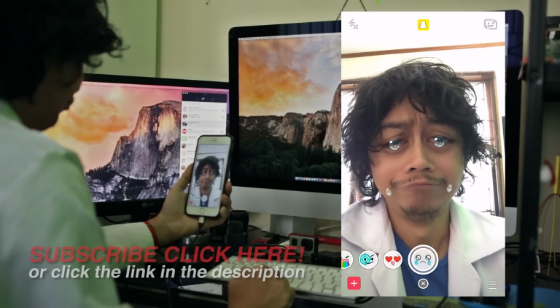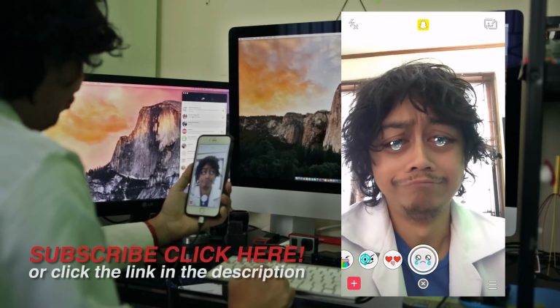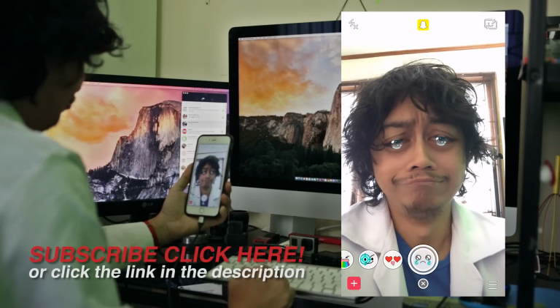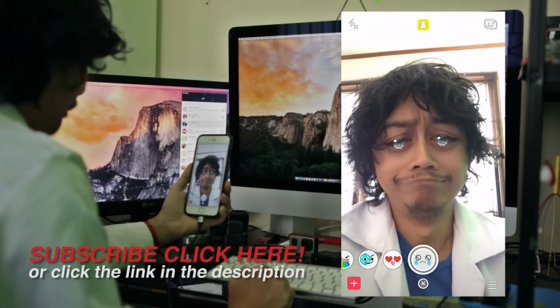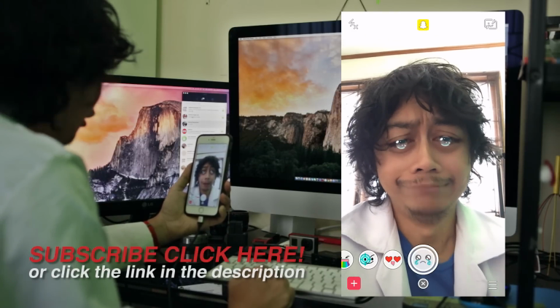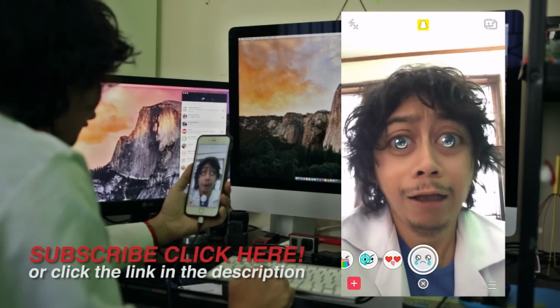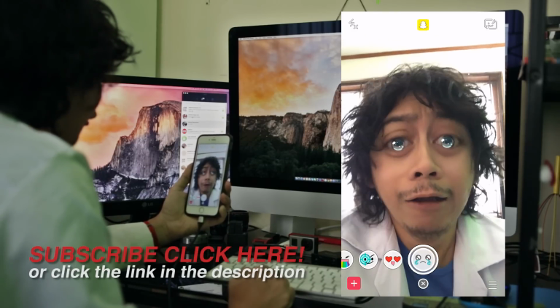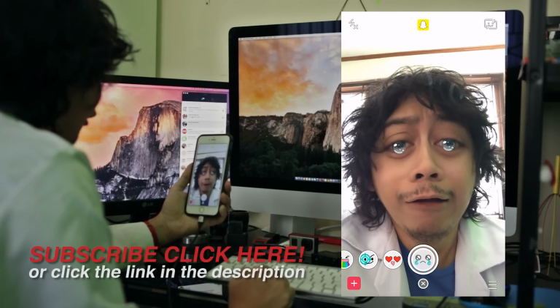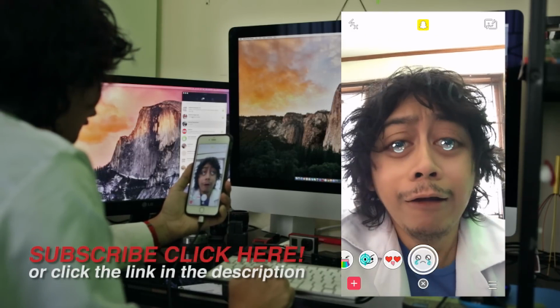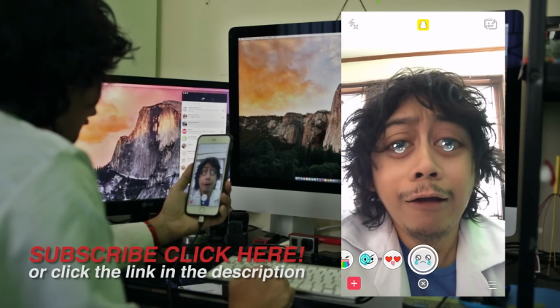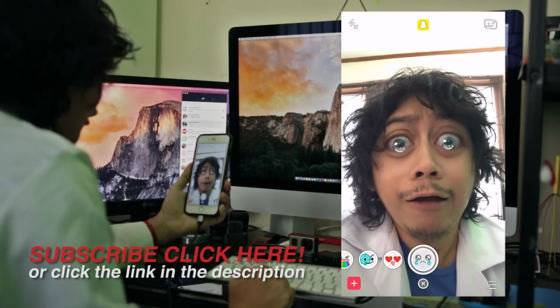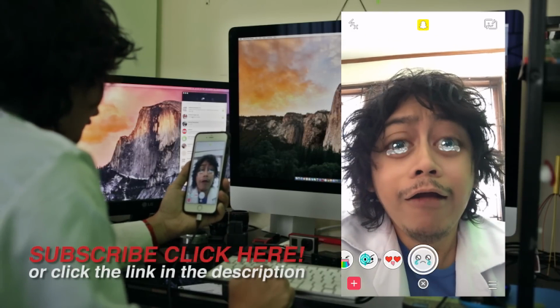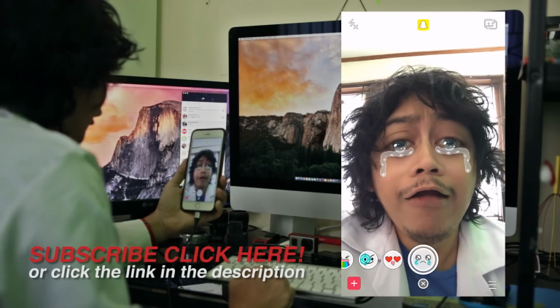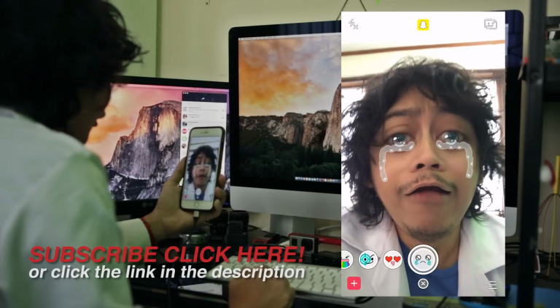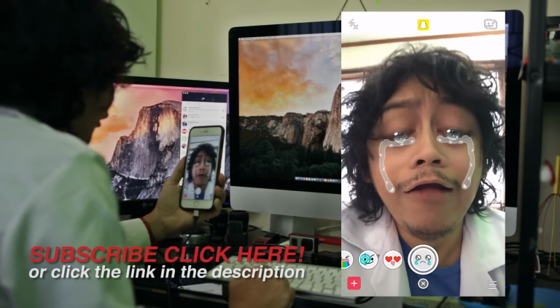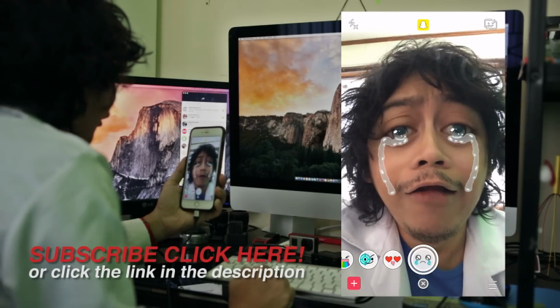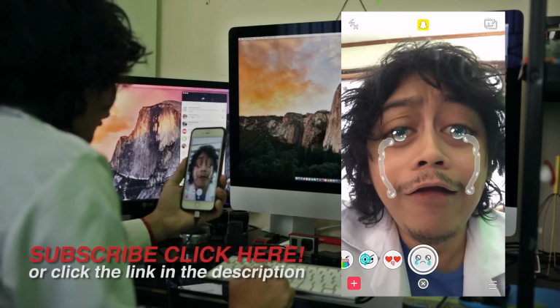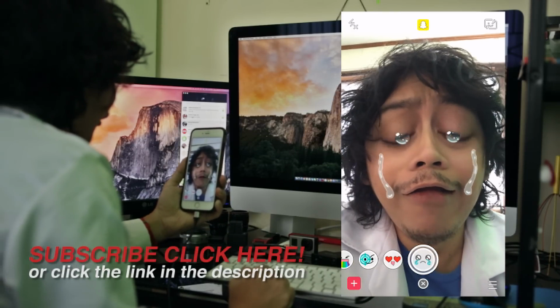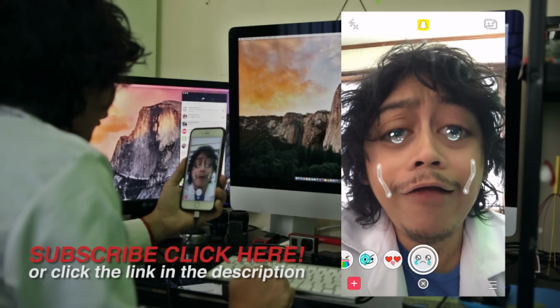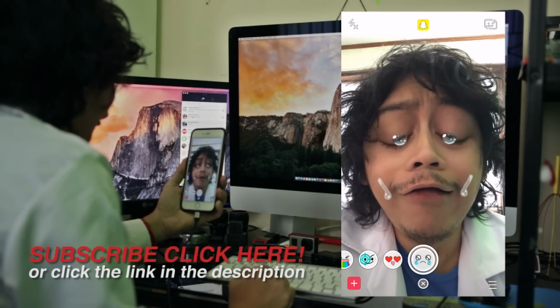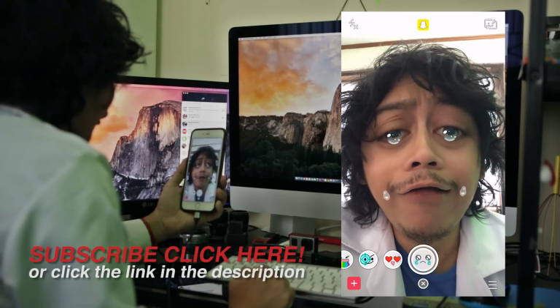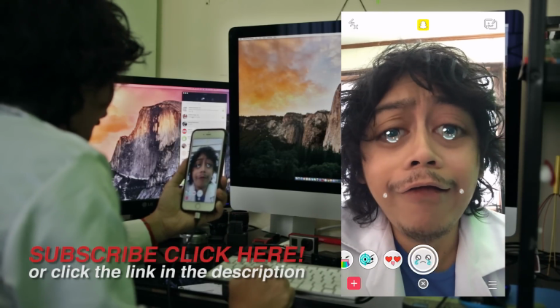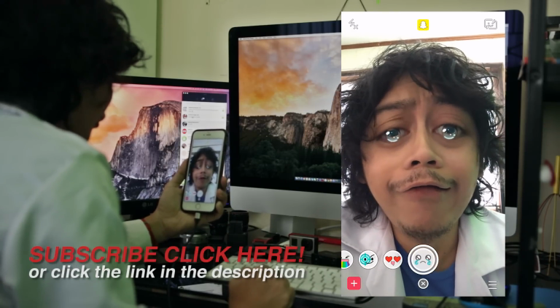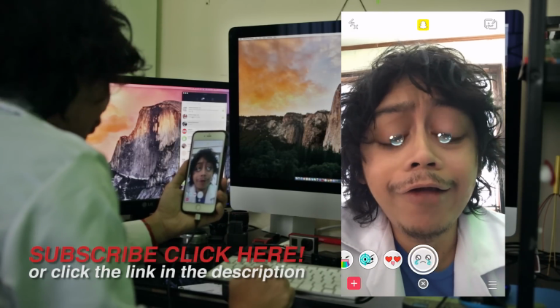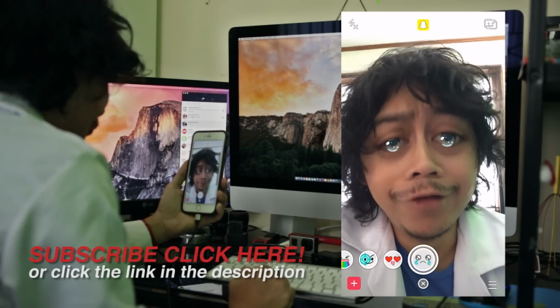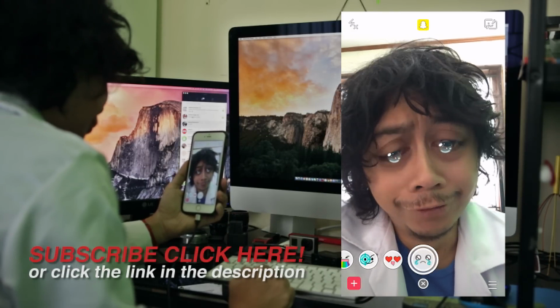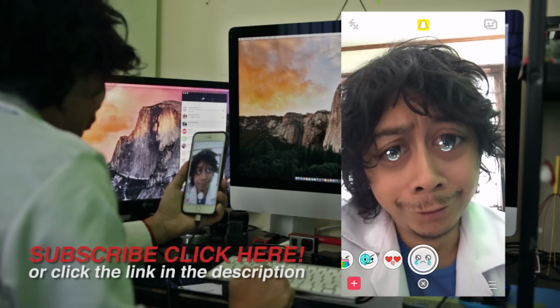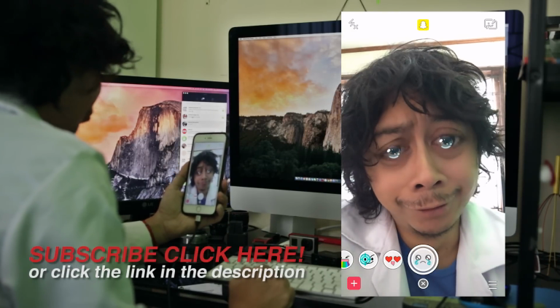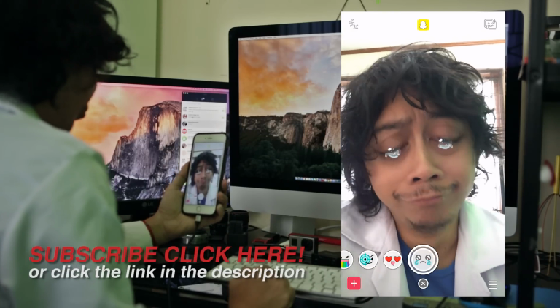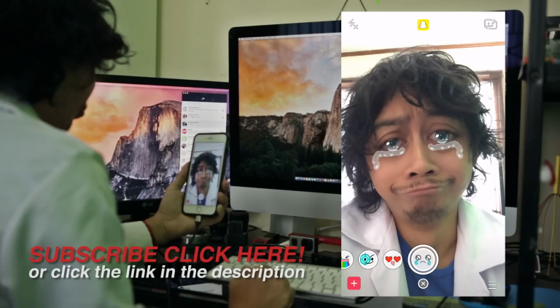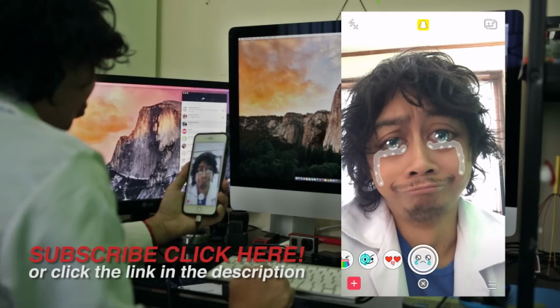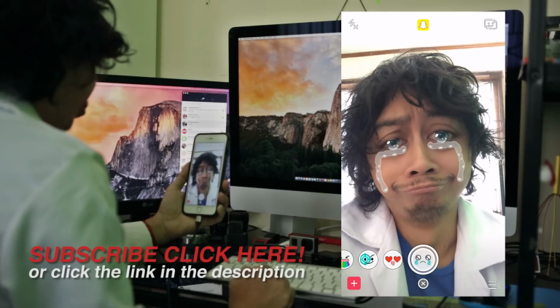That's it, thank you guys for watching. Don't forget to subscribe to see more videos like this in the future. My name is Ben Akribo.